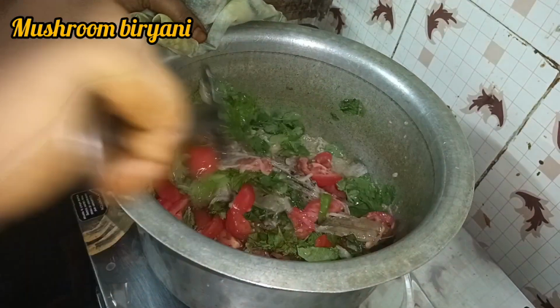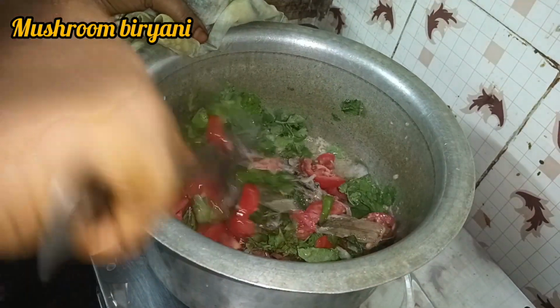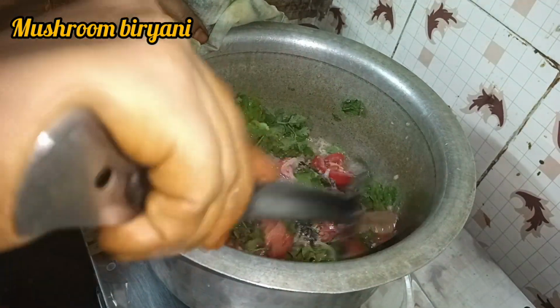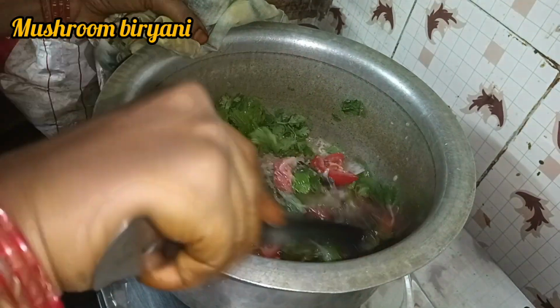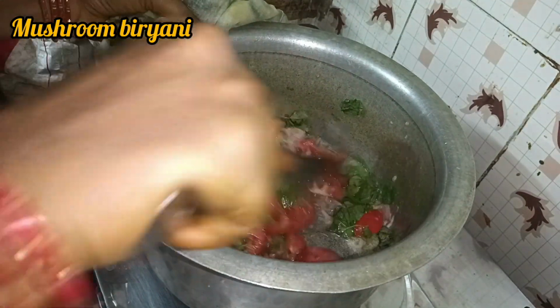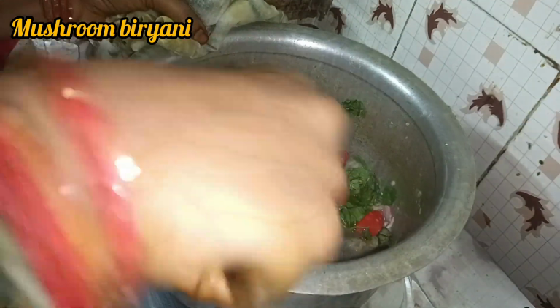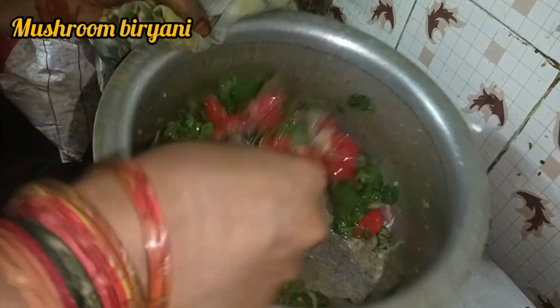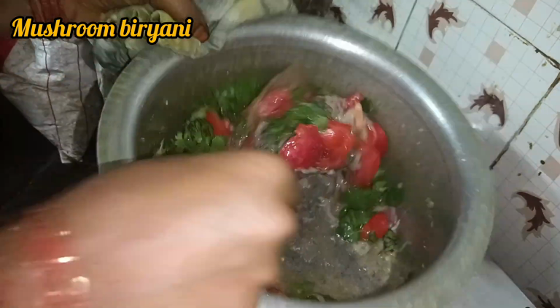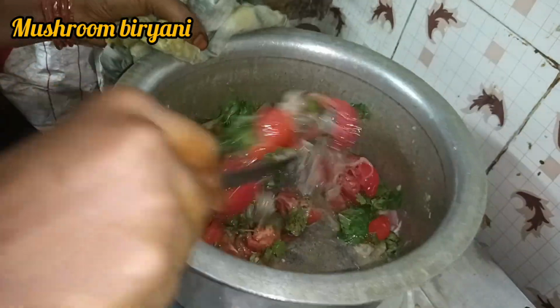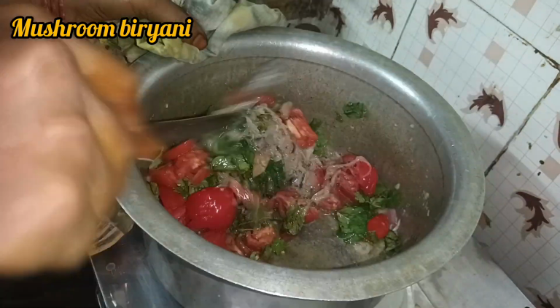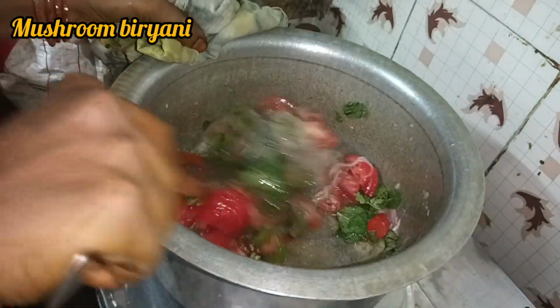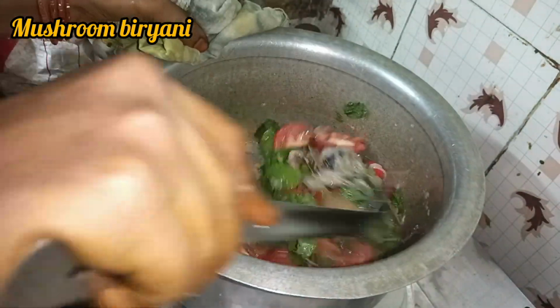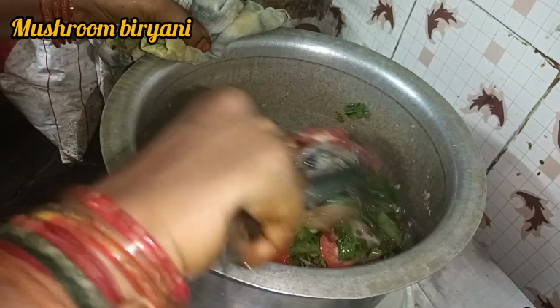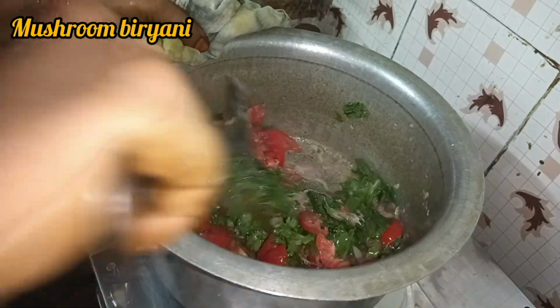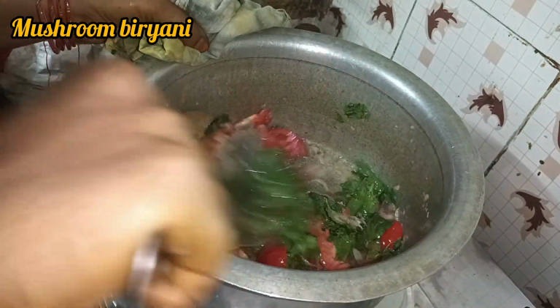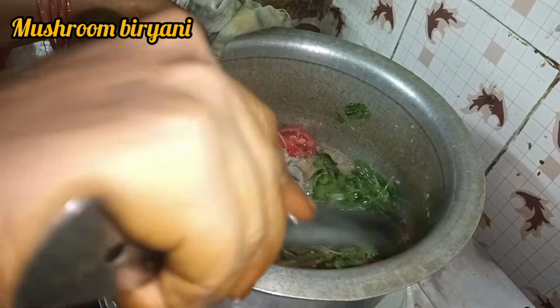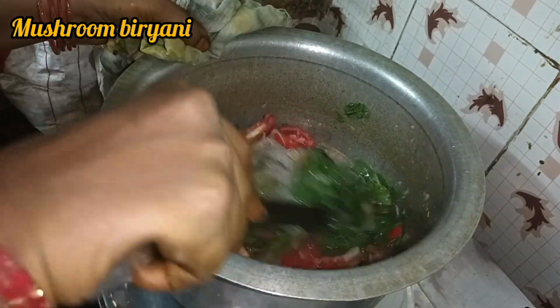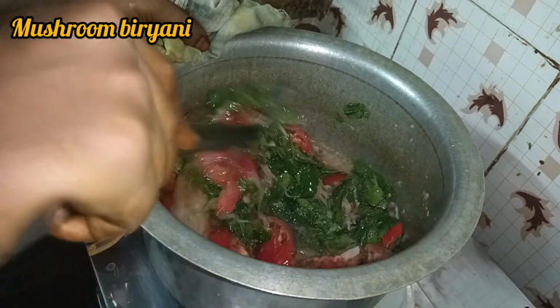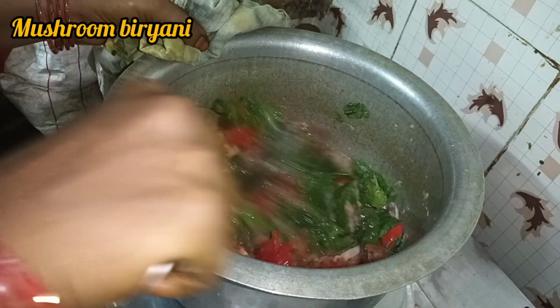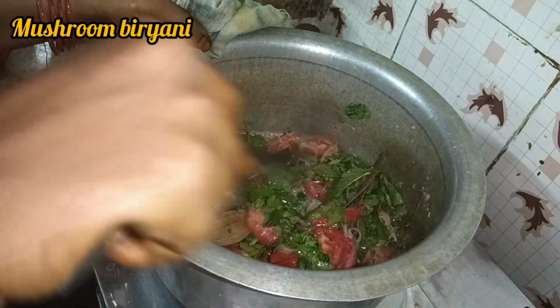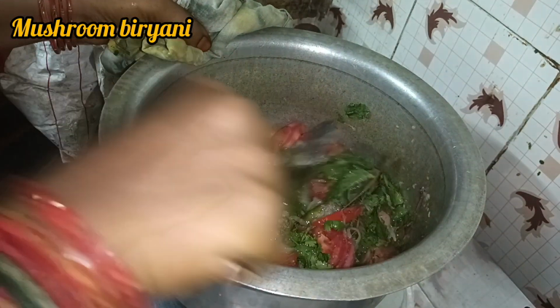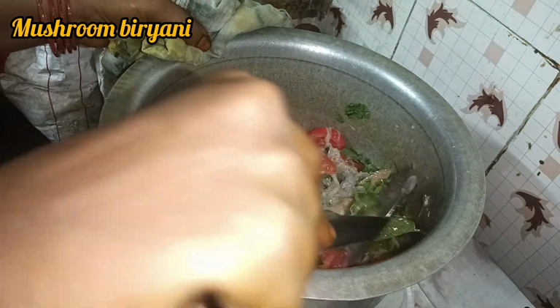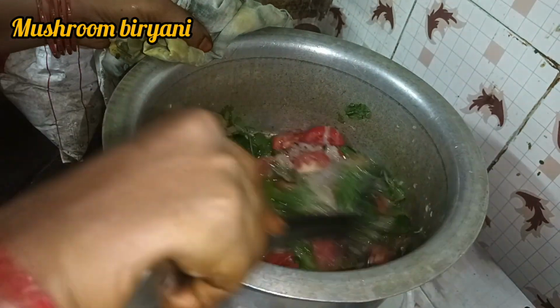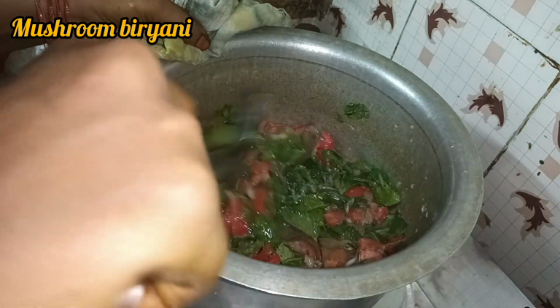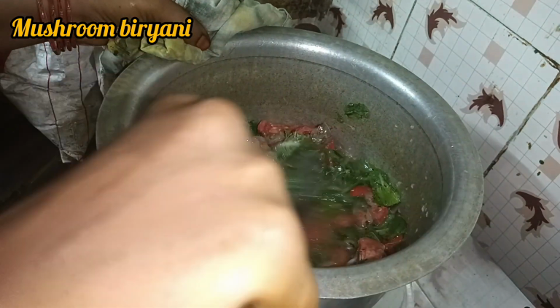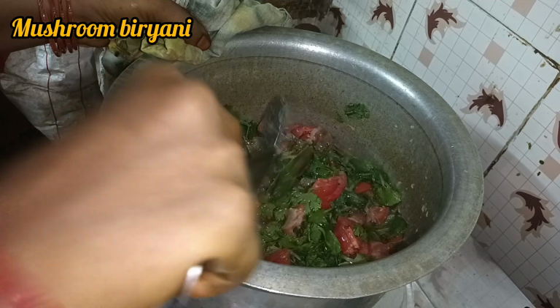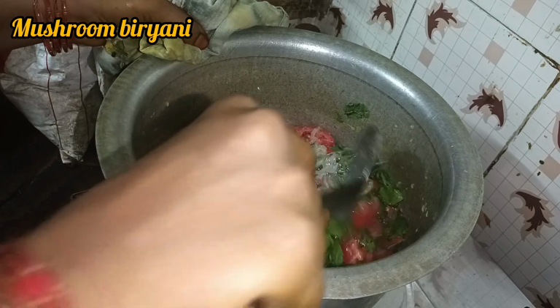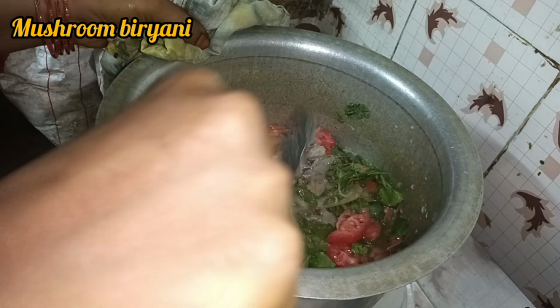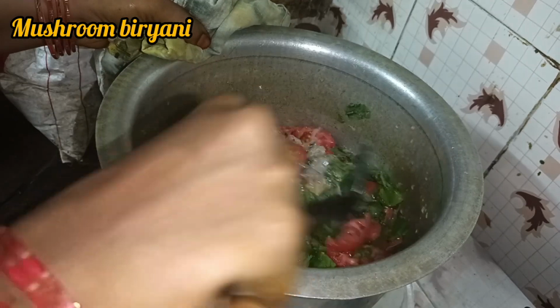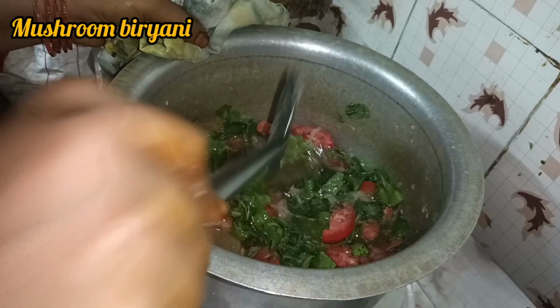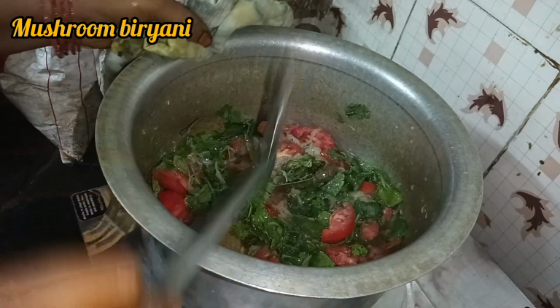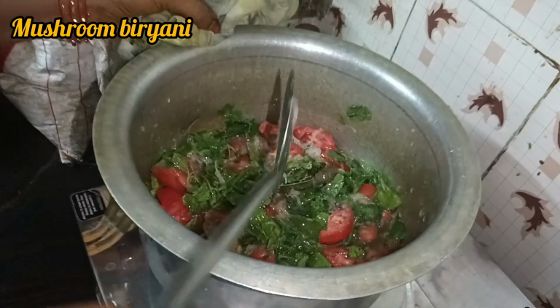You can add a bit of lemon. You can add a mushroom to the wash.